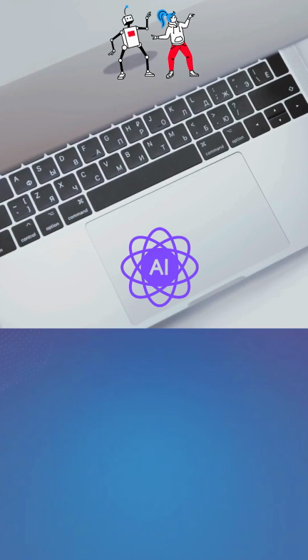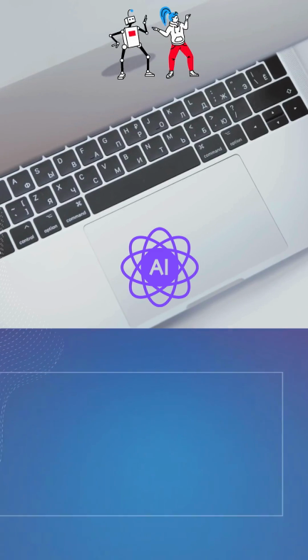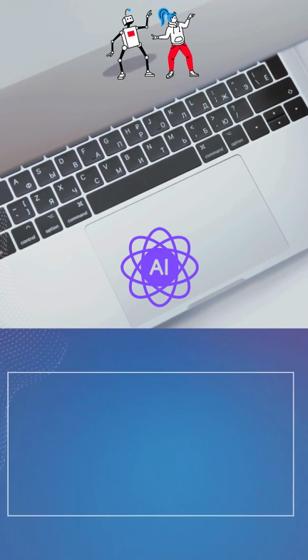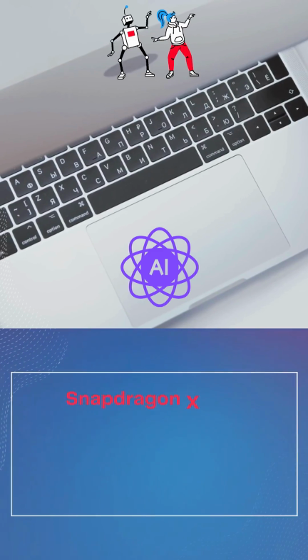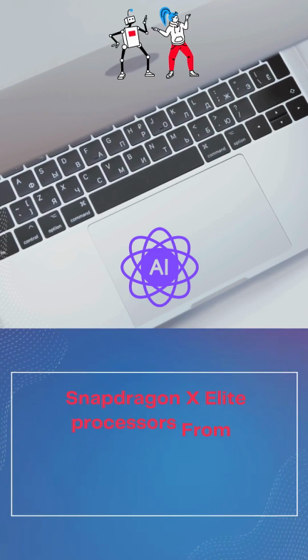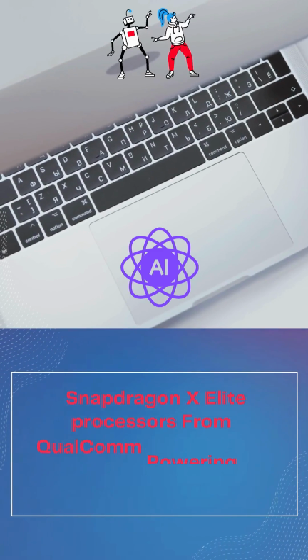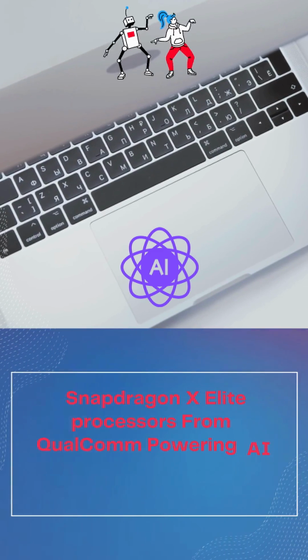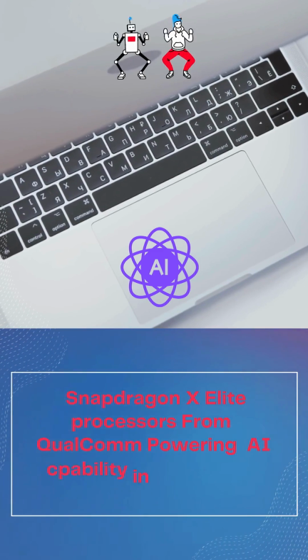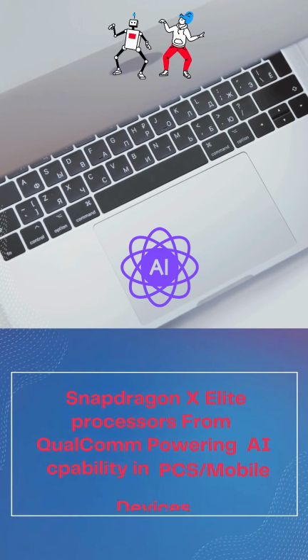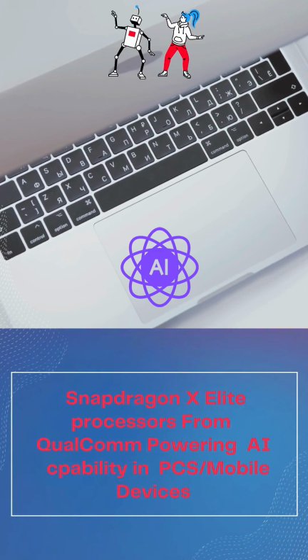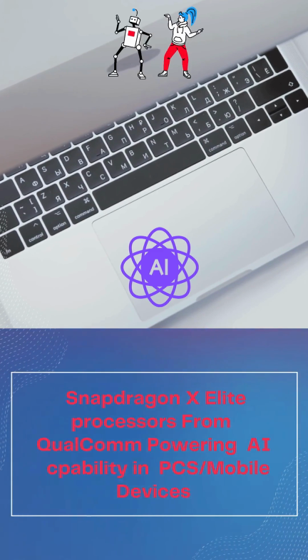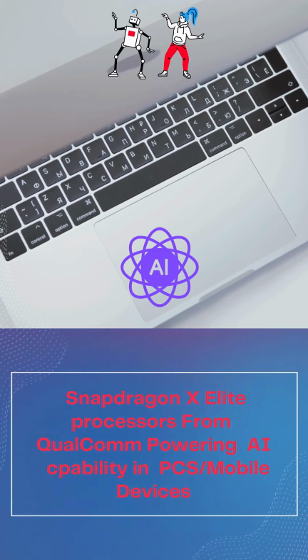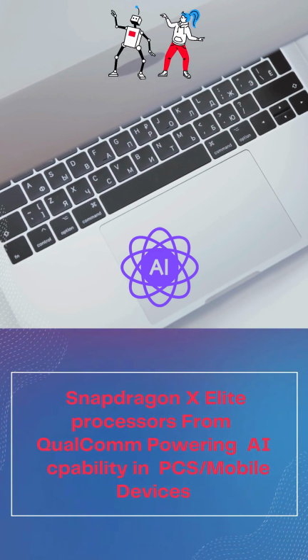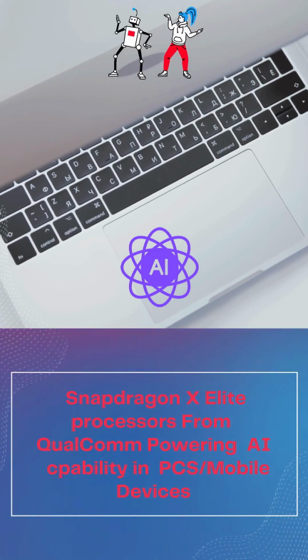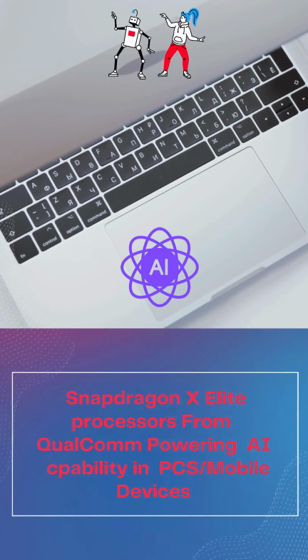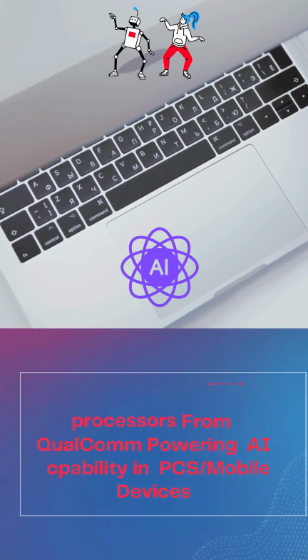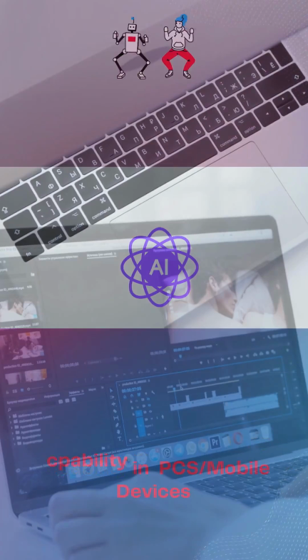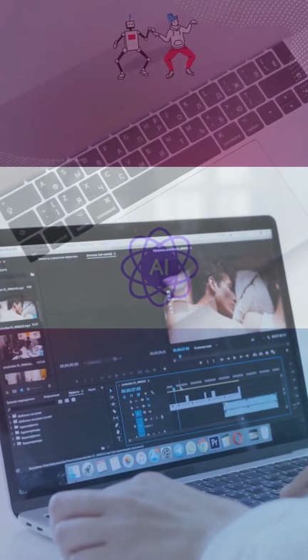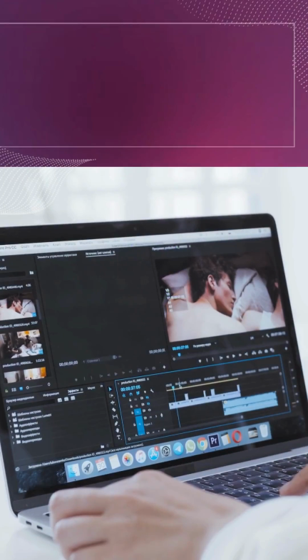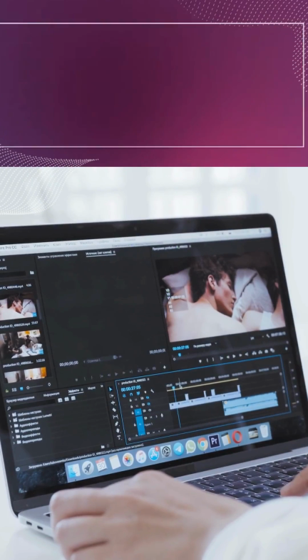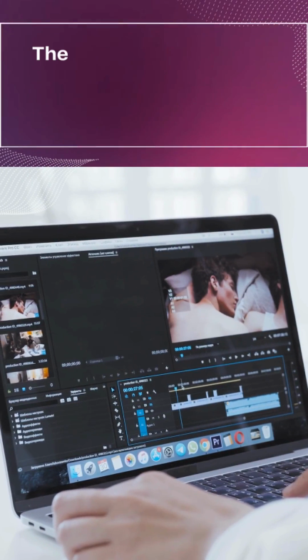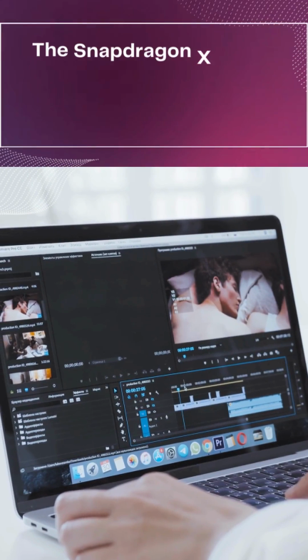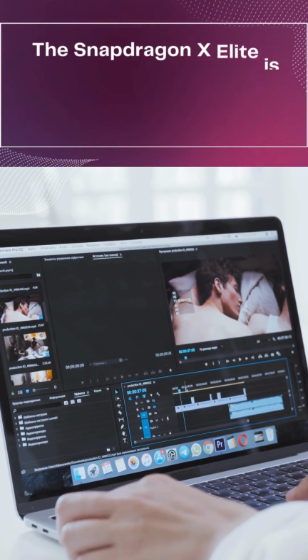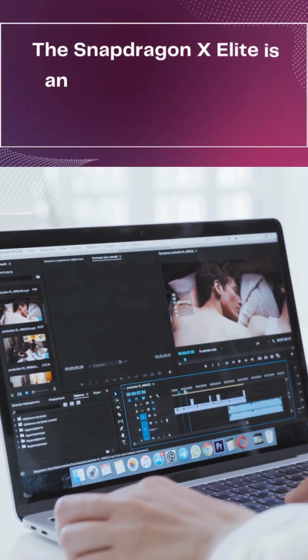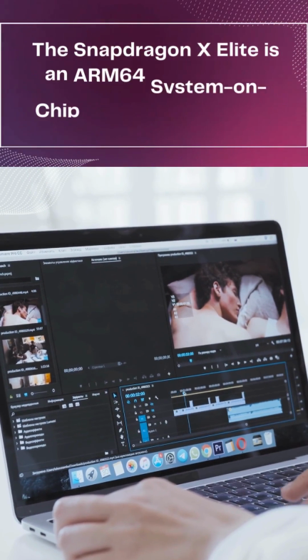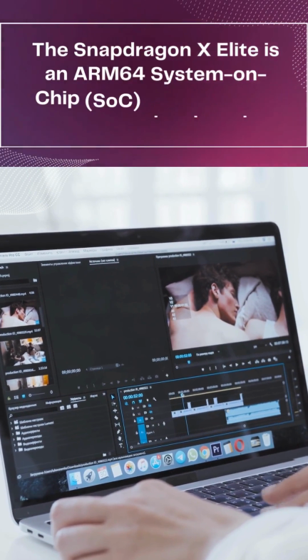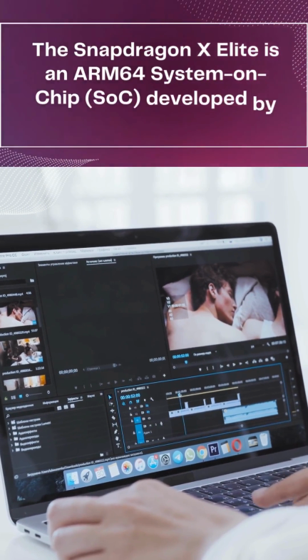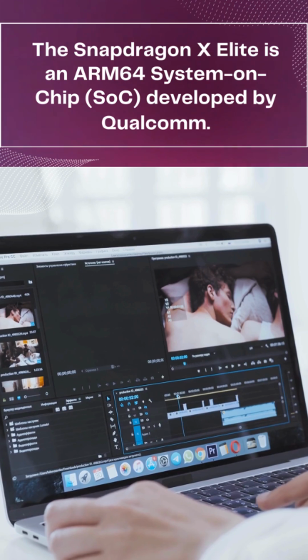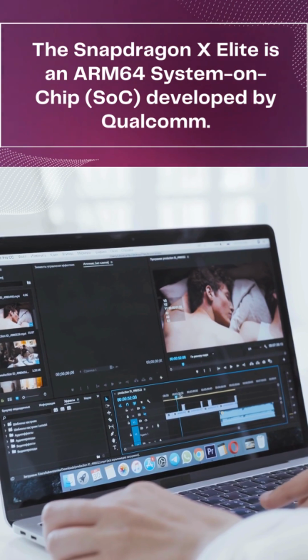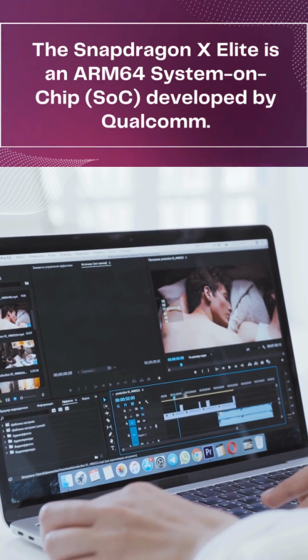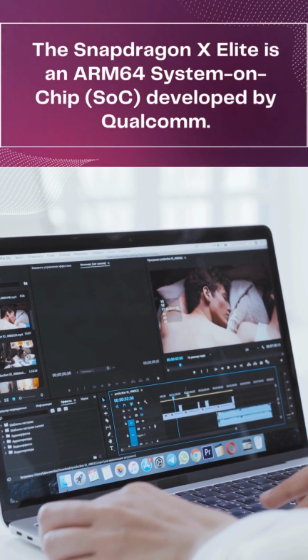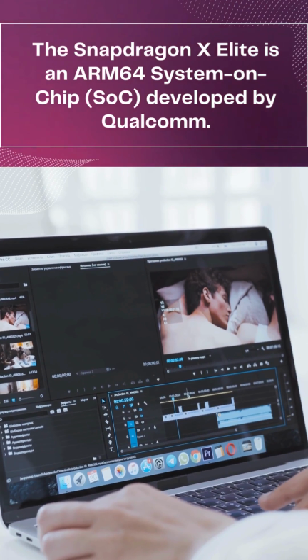The Snapdragon X Elite is a 64-bit system-on-chip SoC developed by Qualcomm. Let's dive into the details and key components.